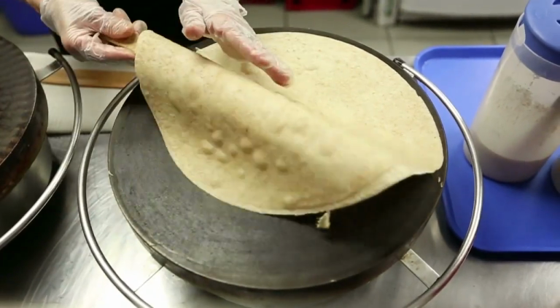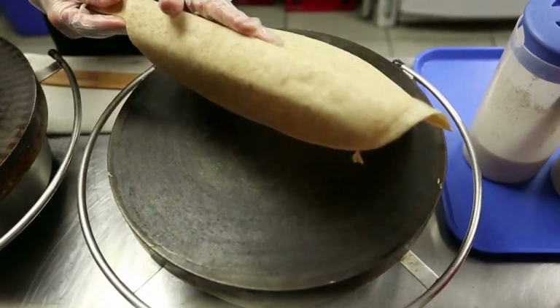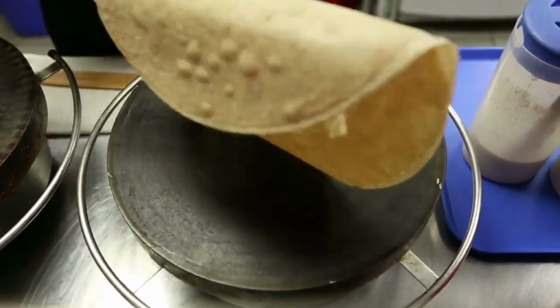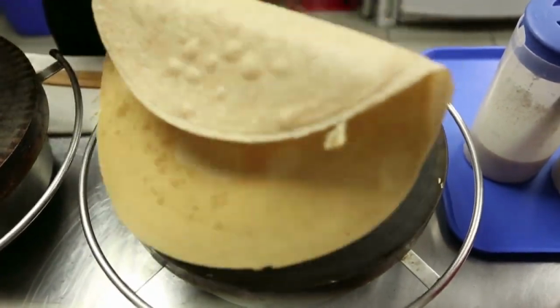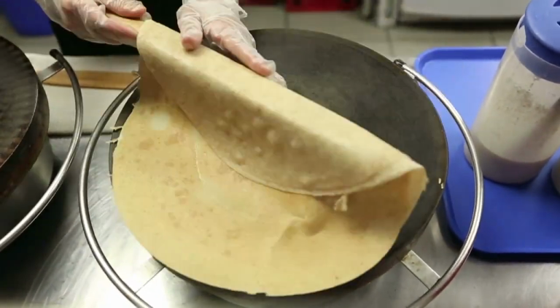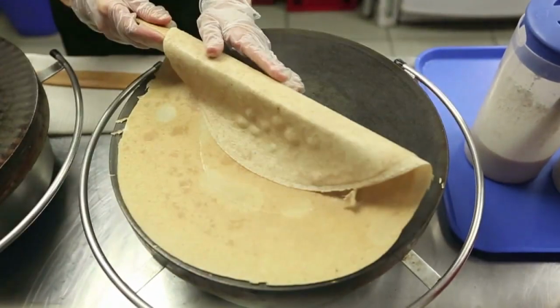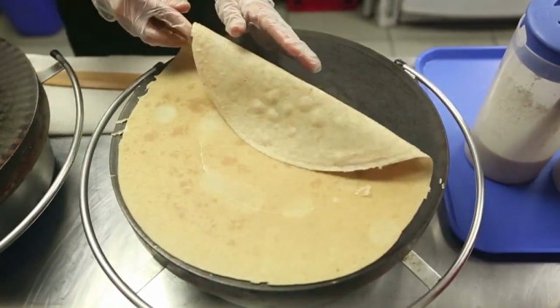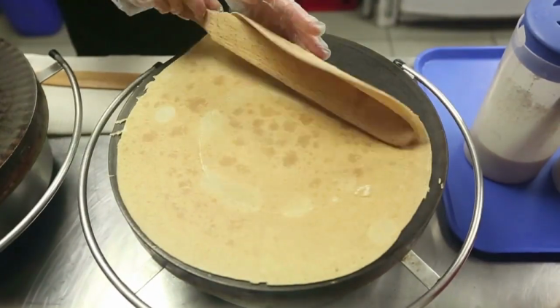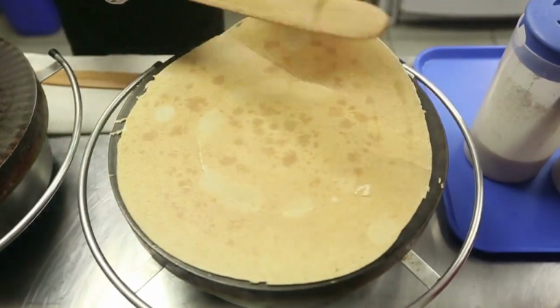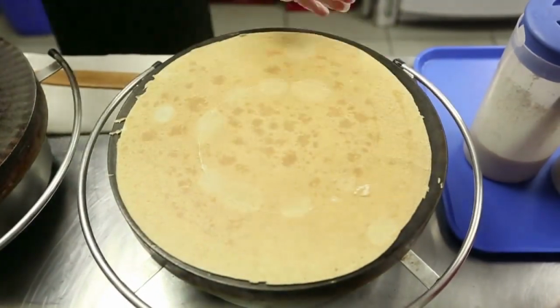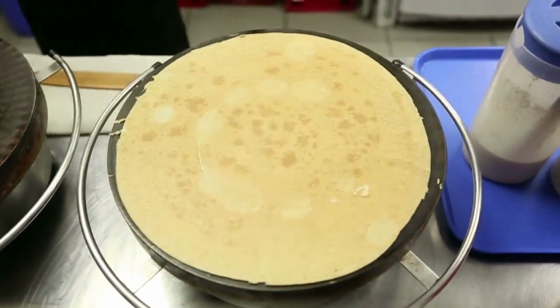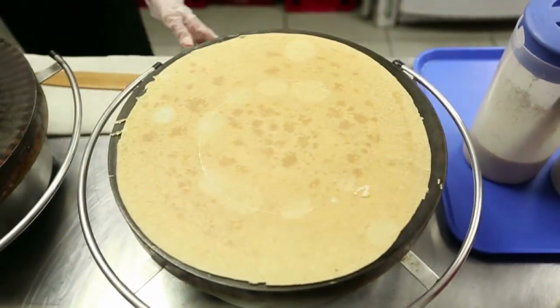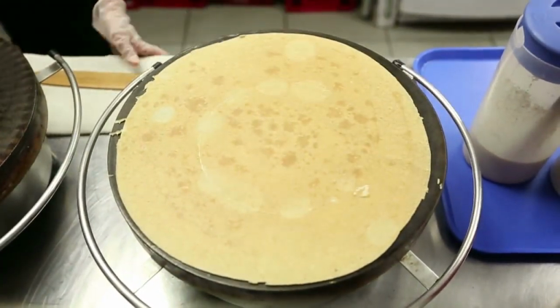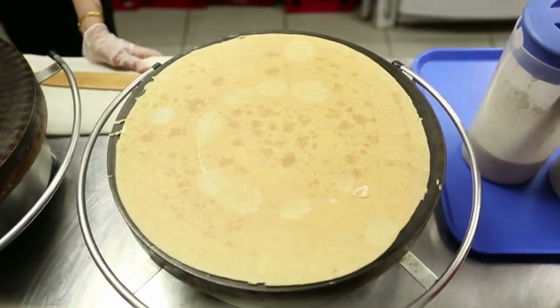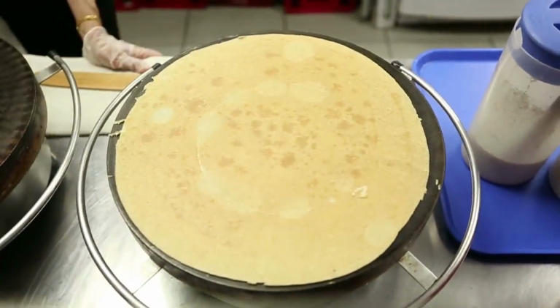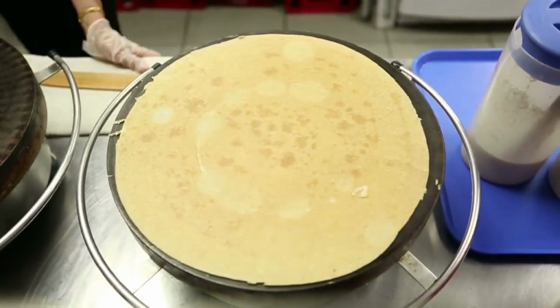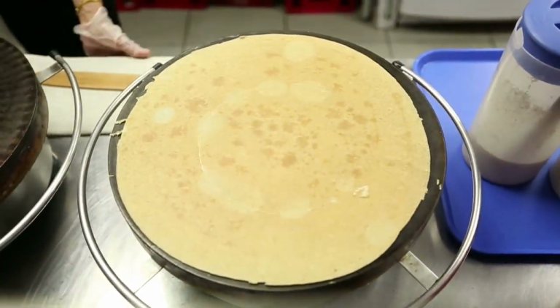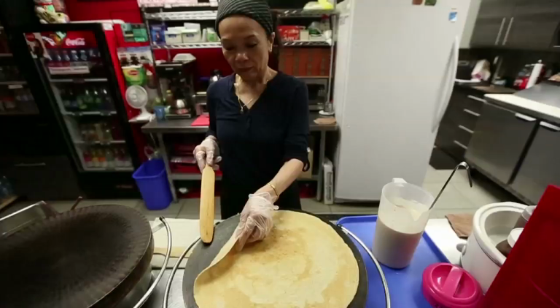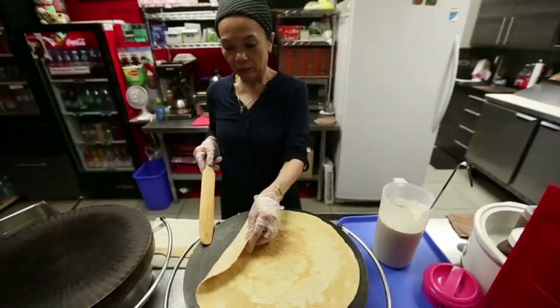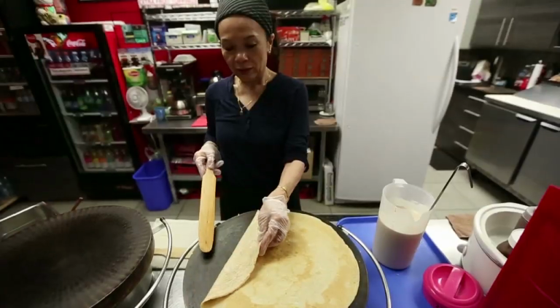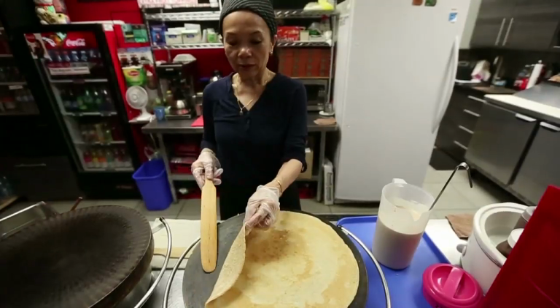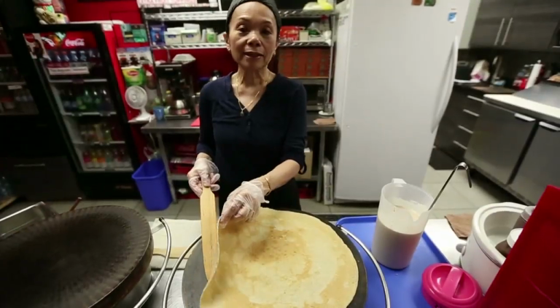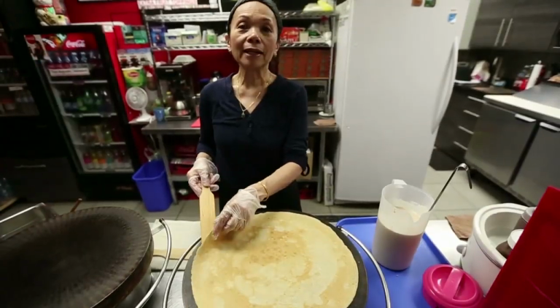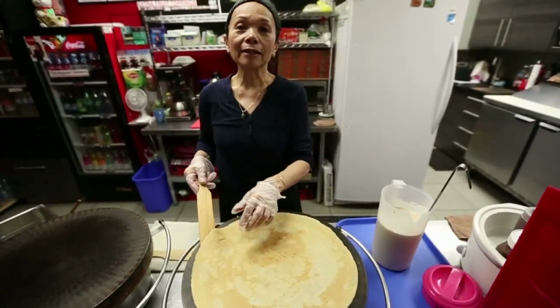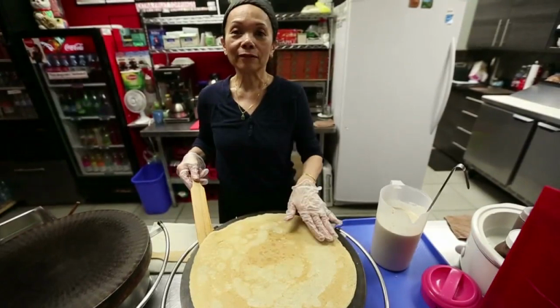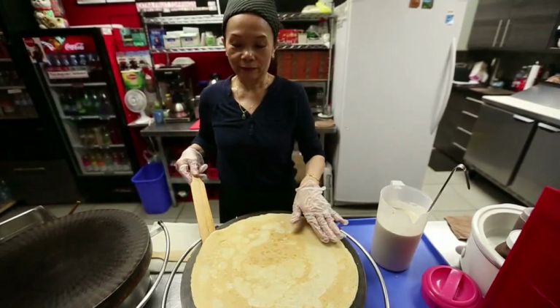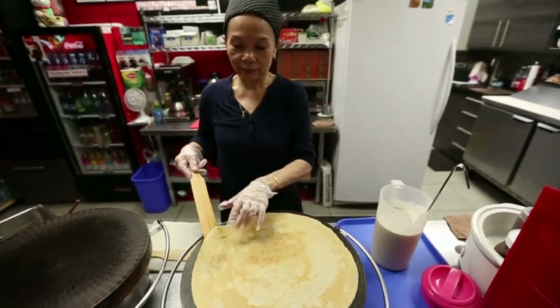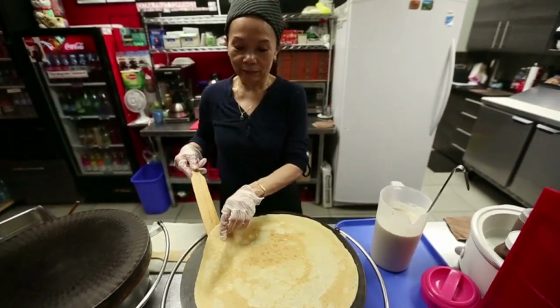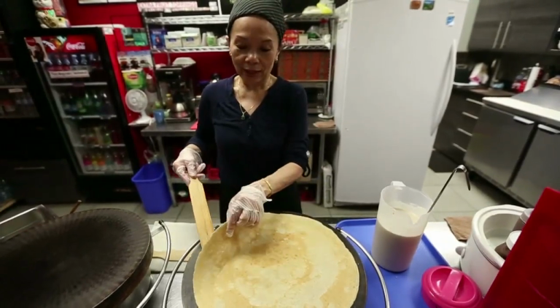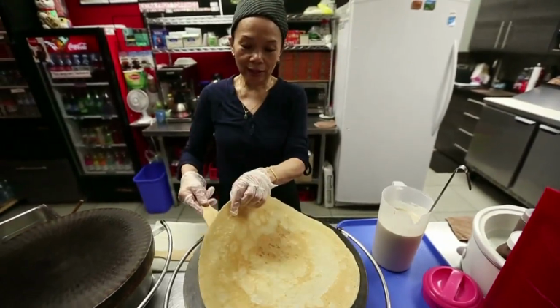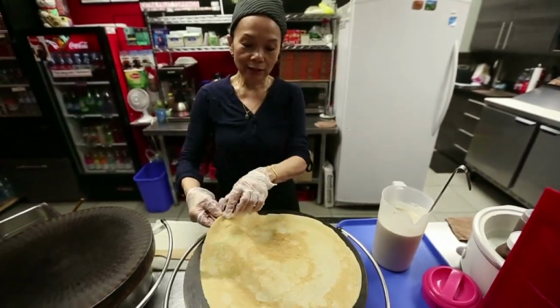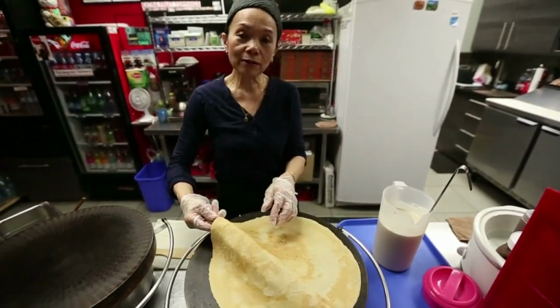And then I just flip it over like this. So it's done now. There you go.